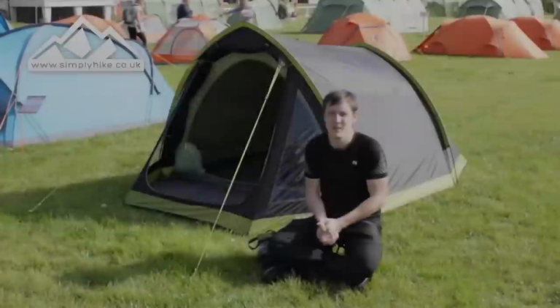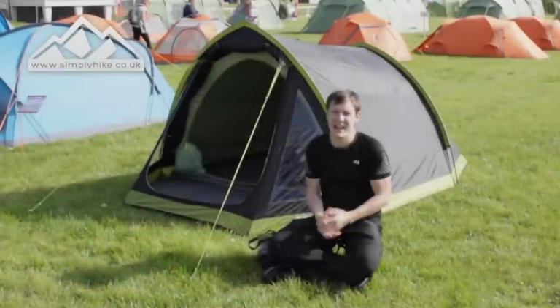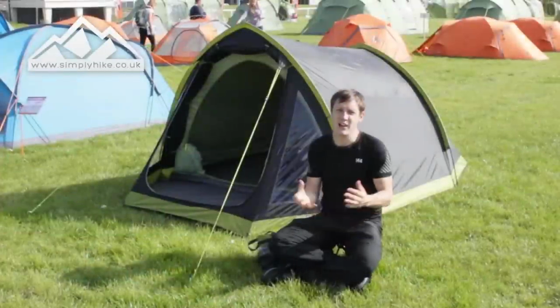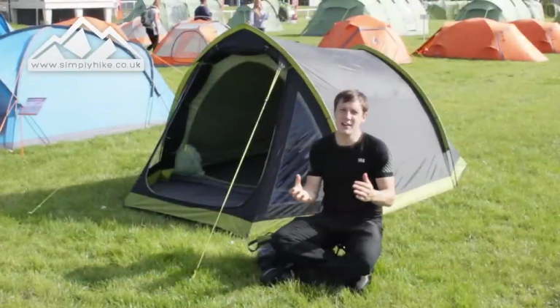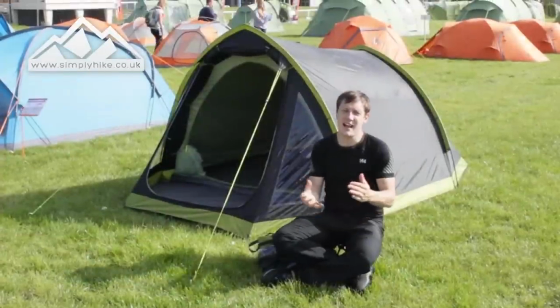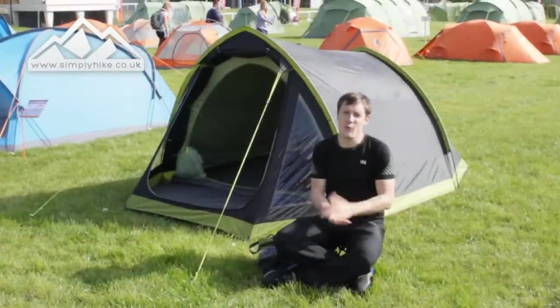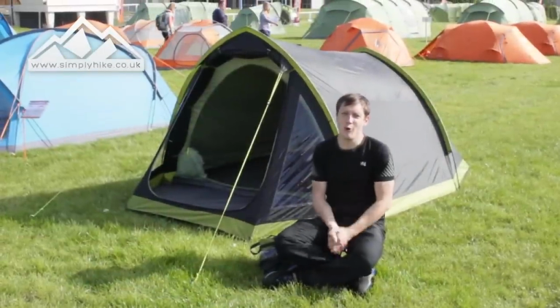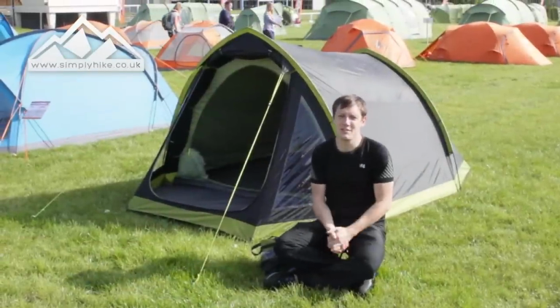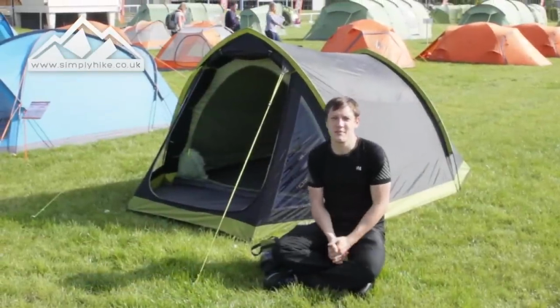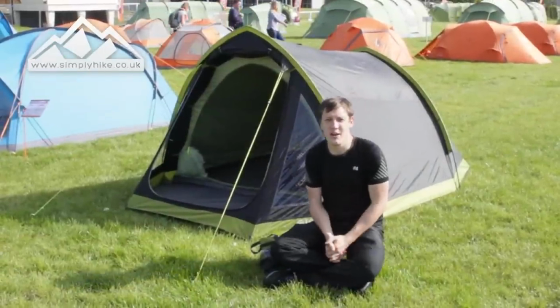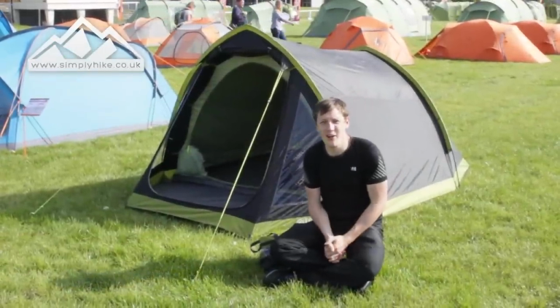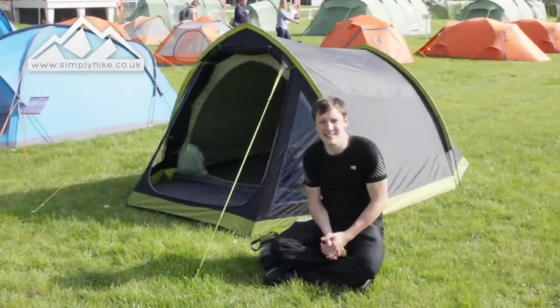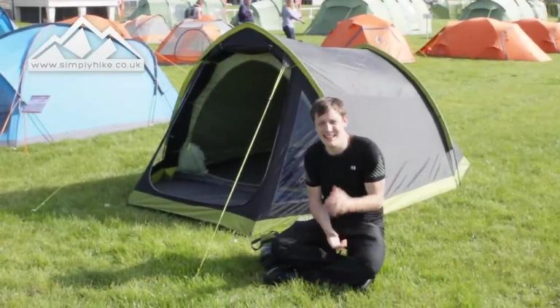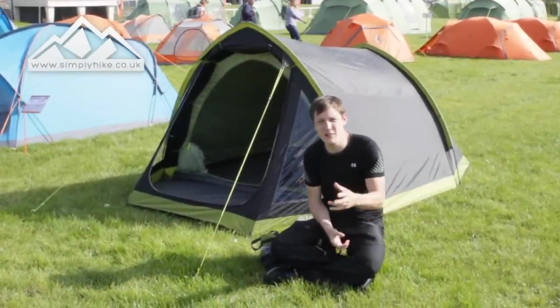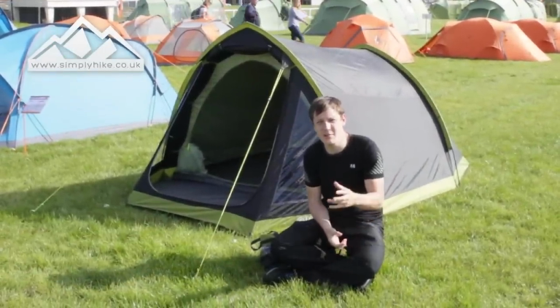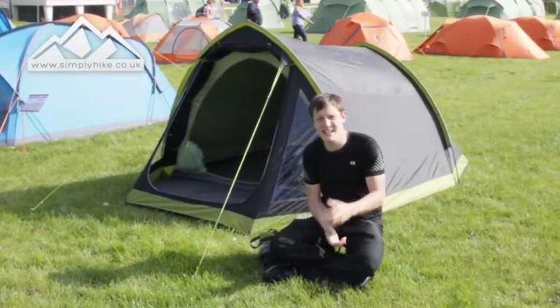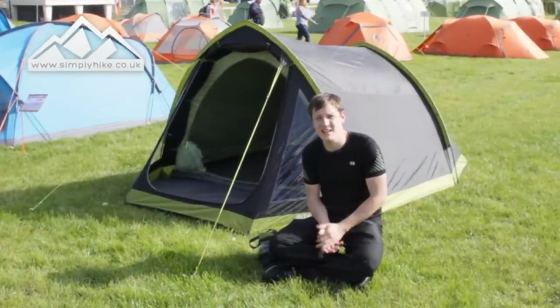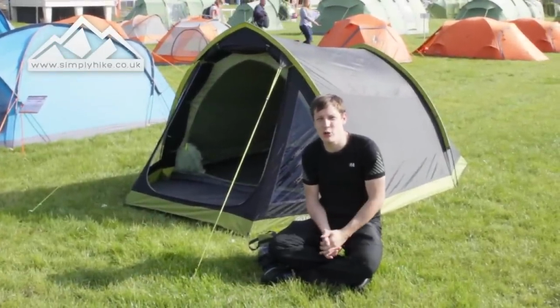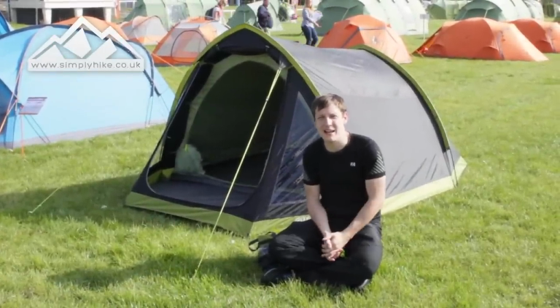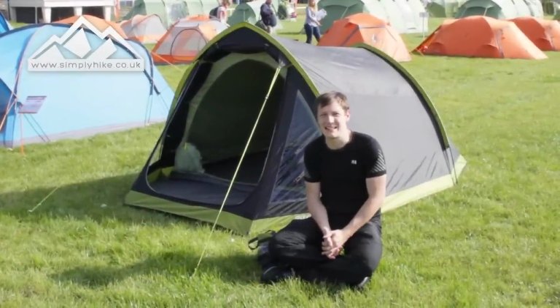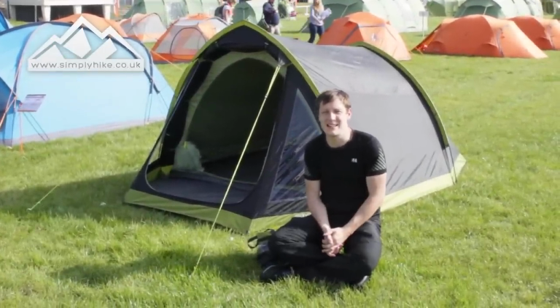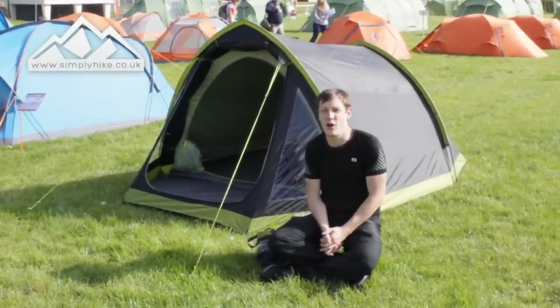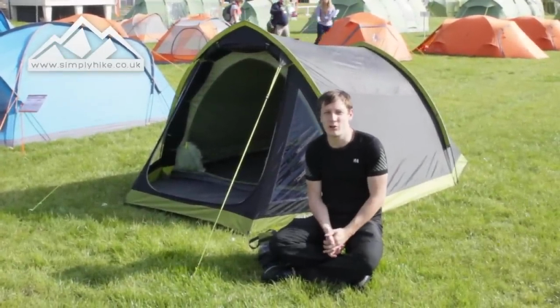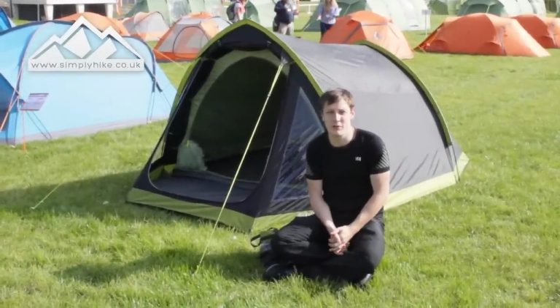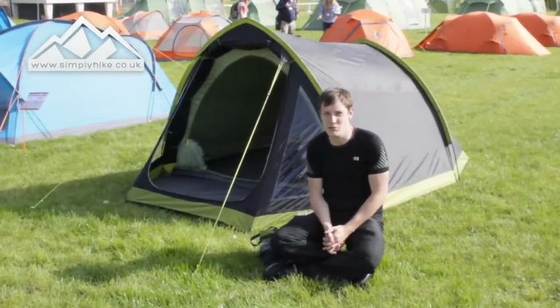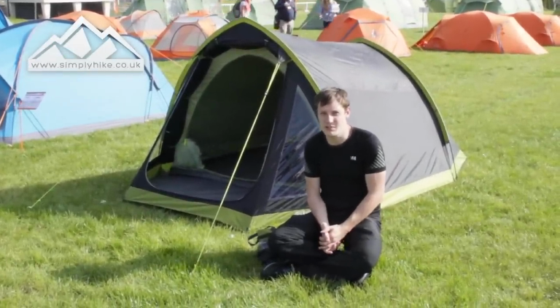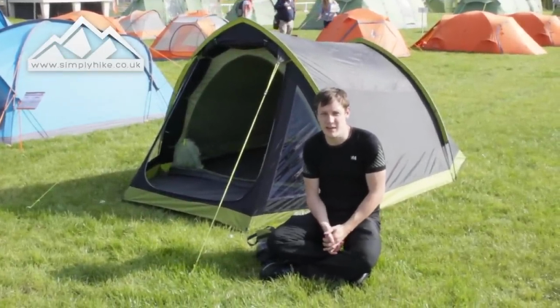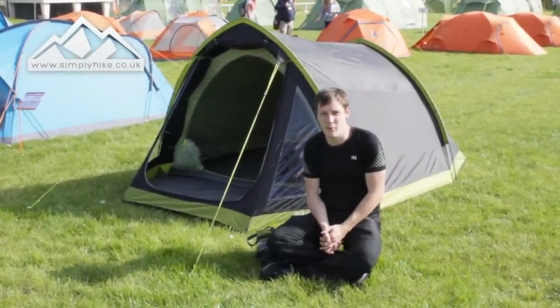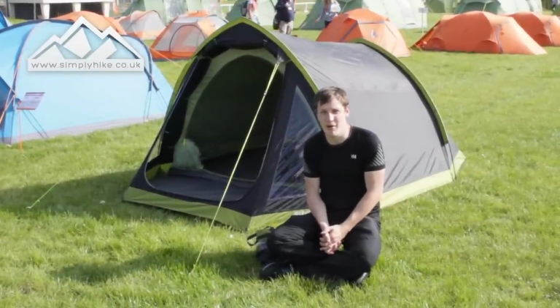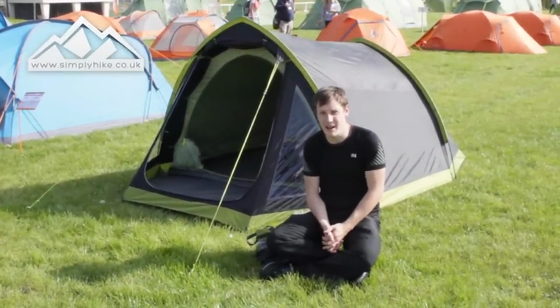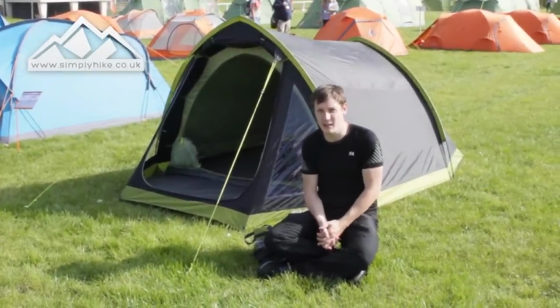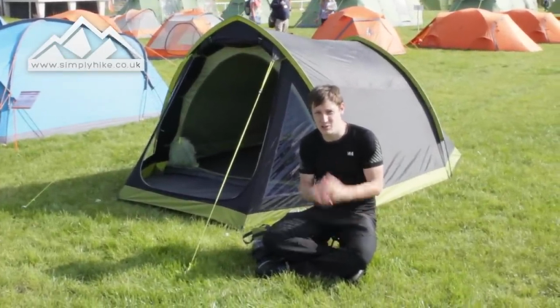Hey guys and welcome to Simply Hike. Today we're going to be taking a look at the ARC 310 by Van Gogh.